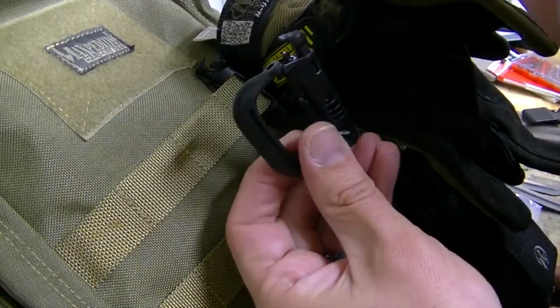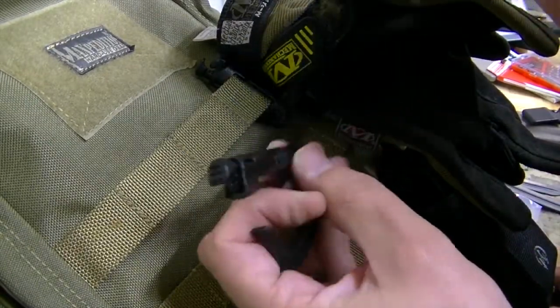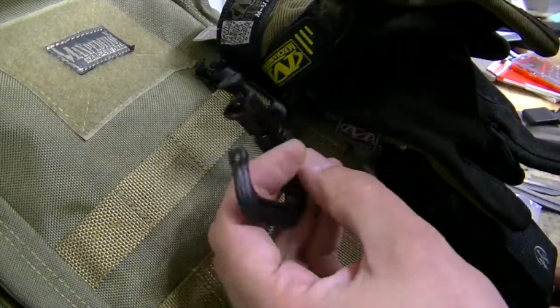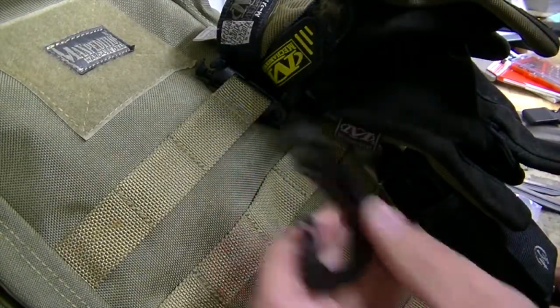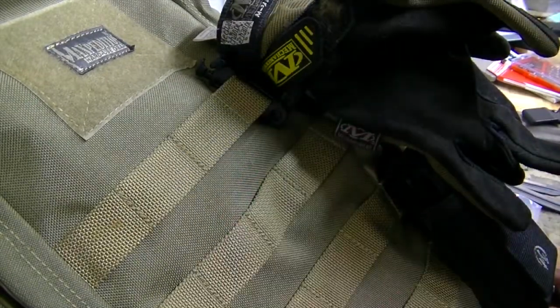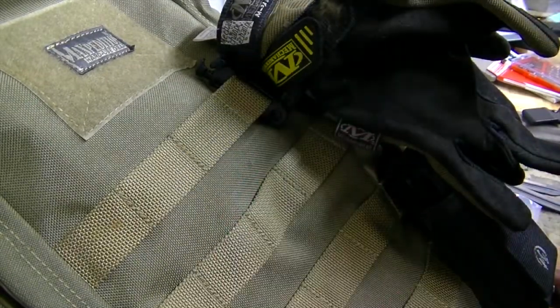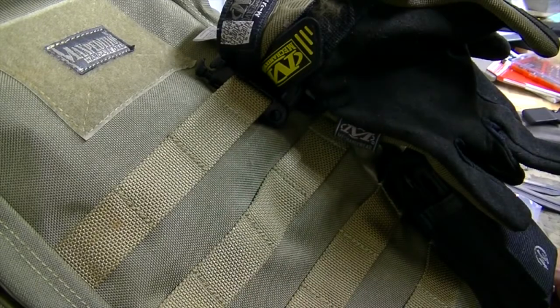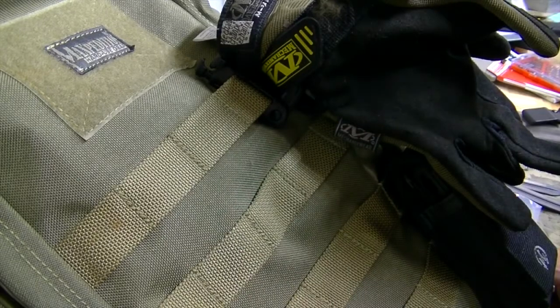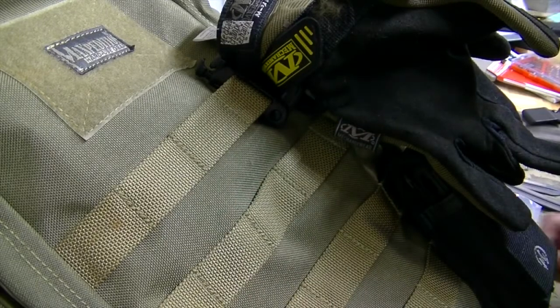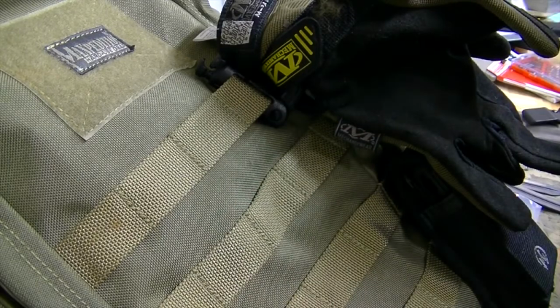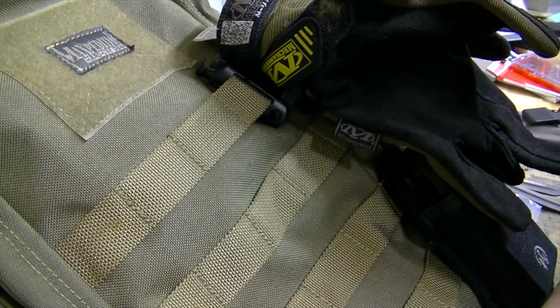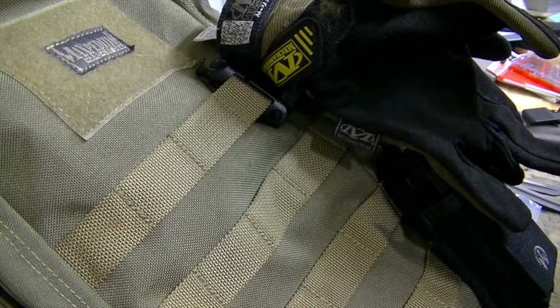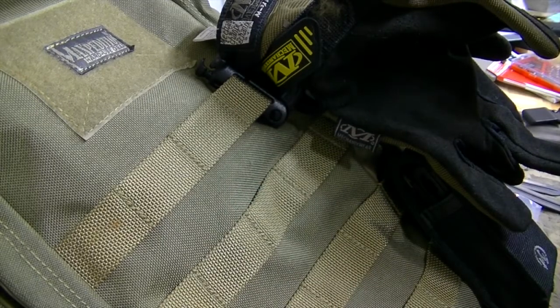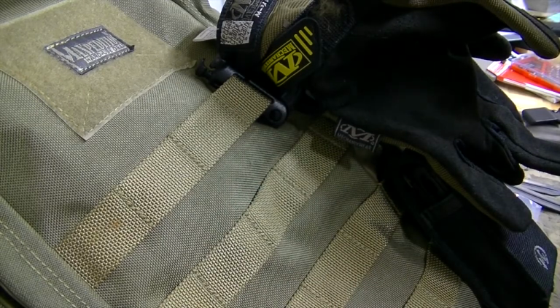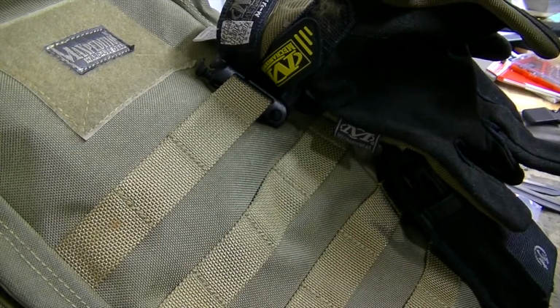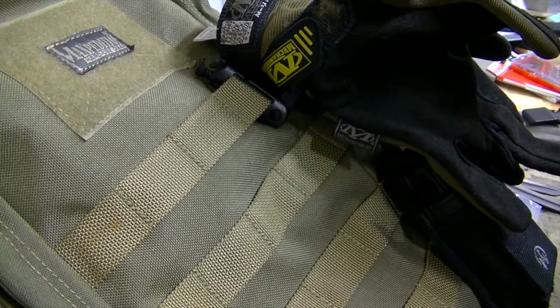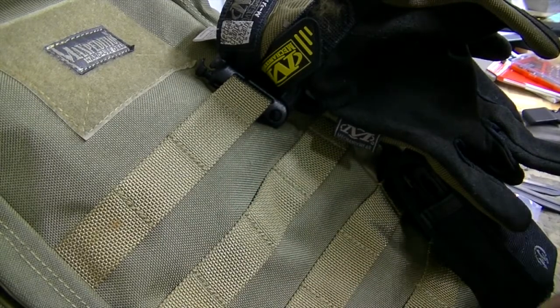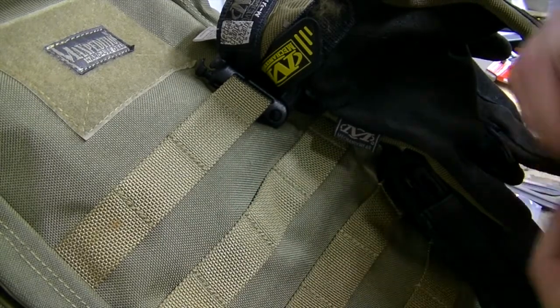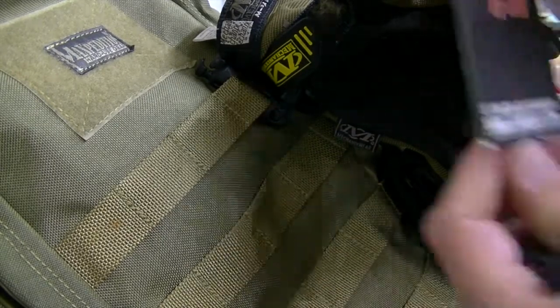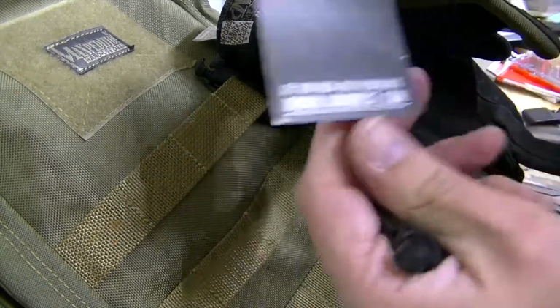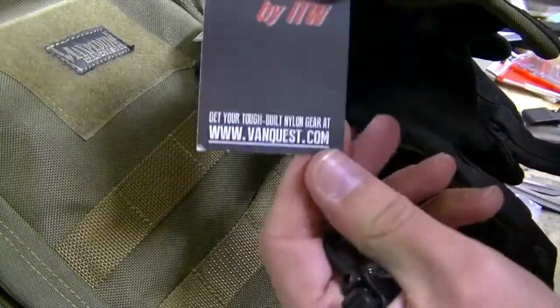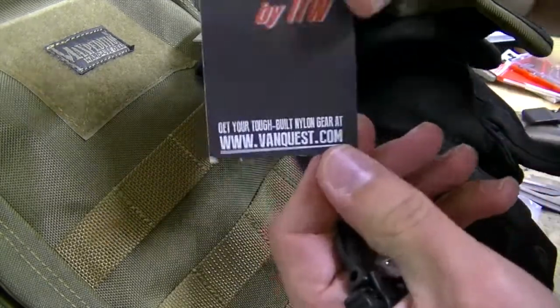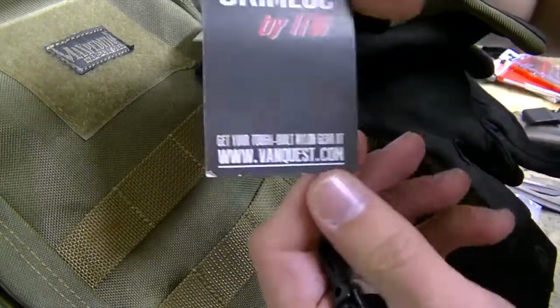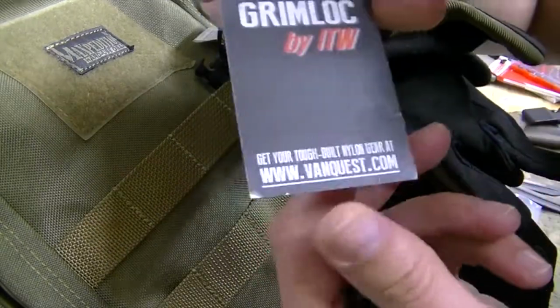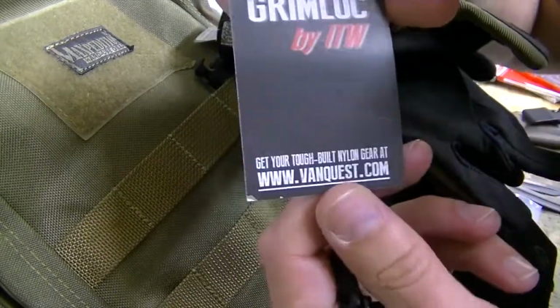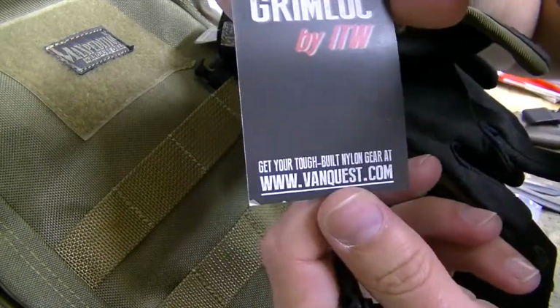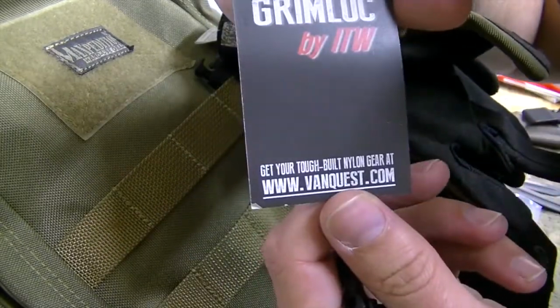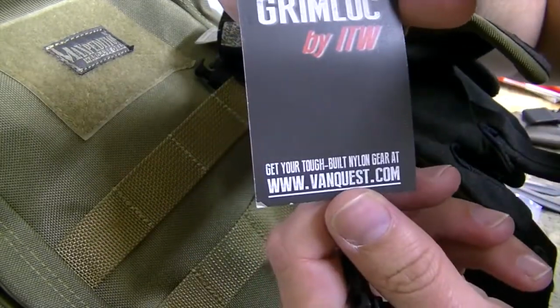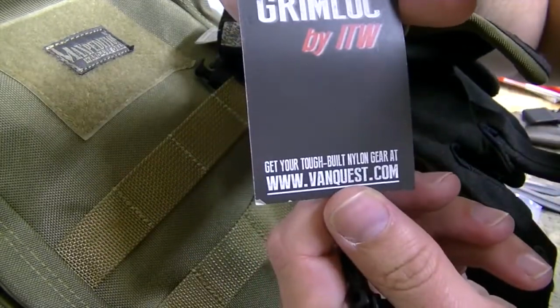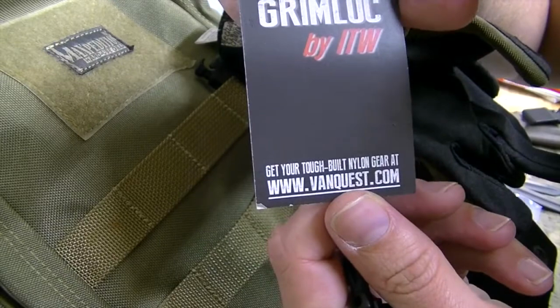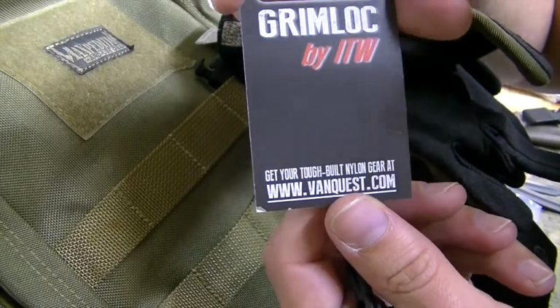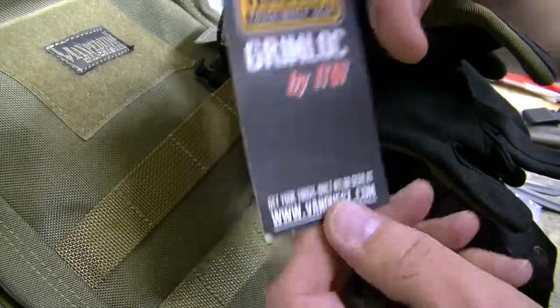I believe they're about $5.95 — I think is what I paid for them. Buy them right there at Vanquish.com.